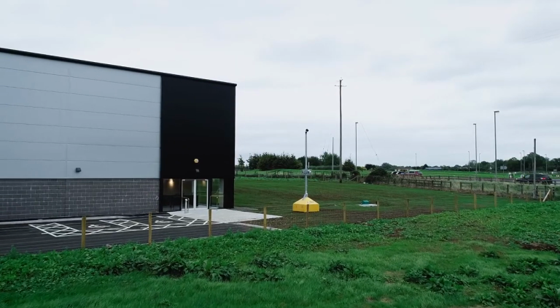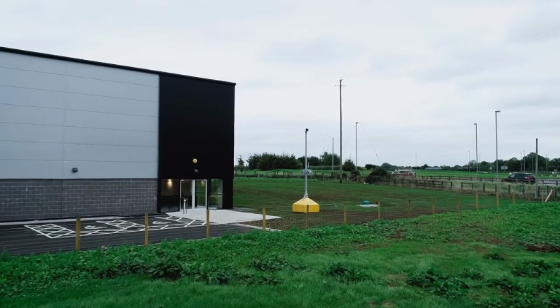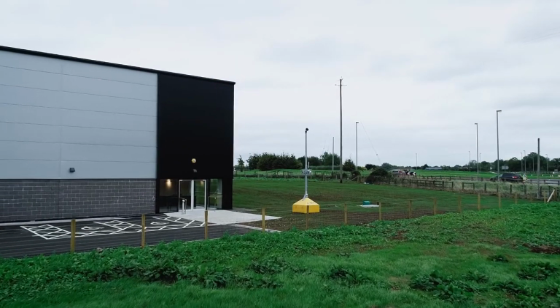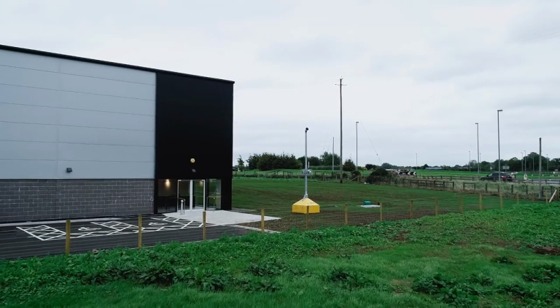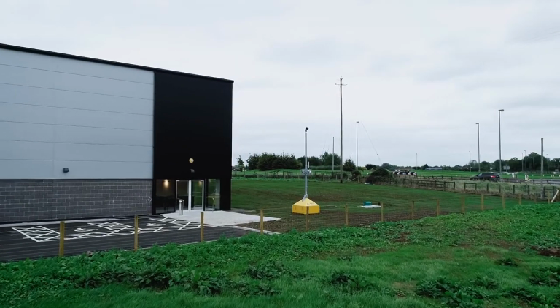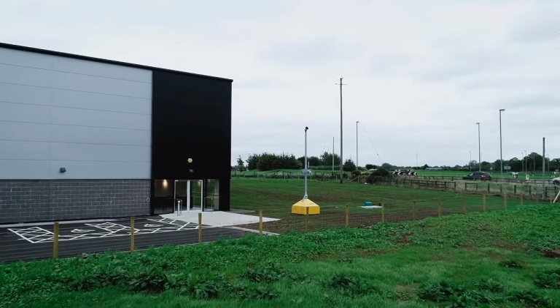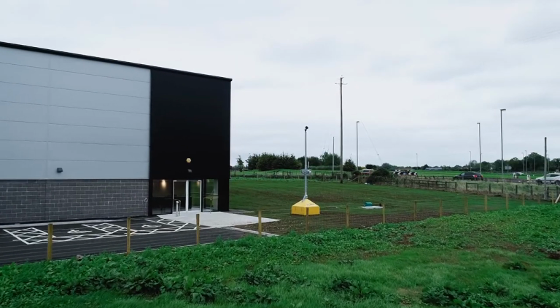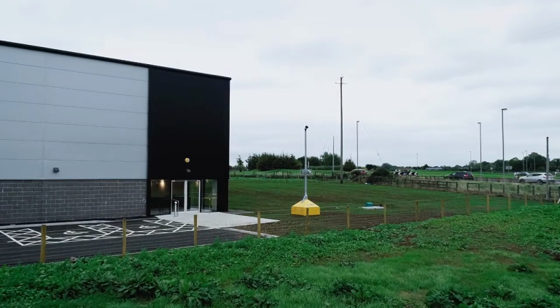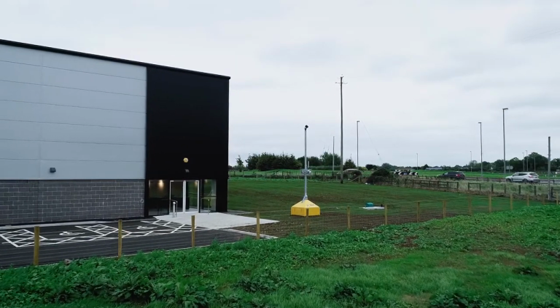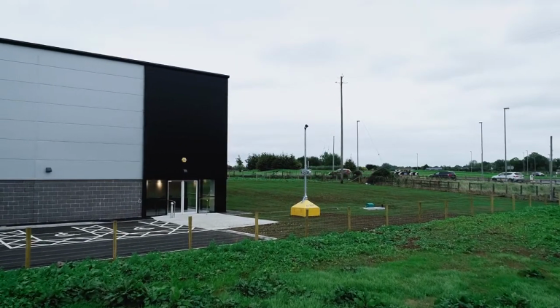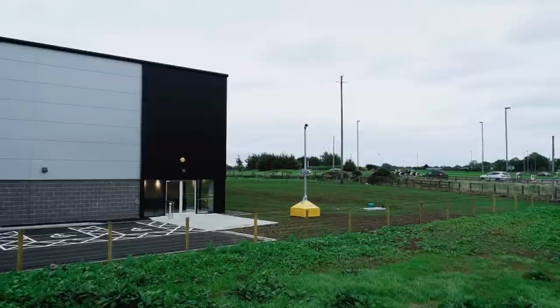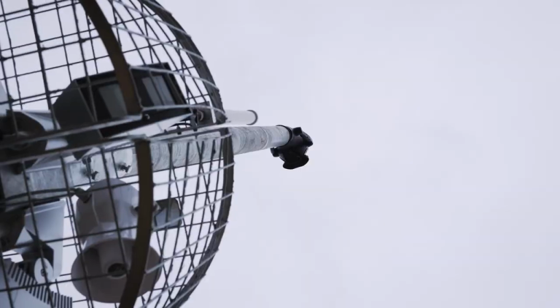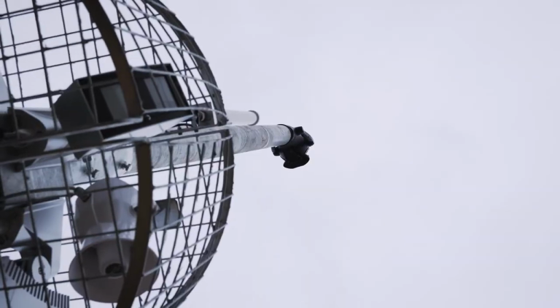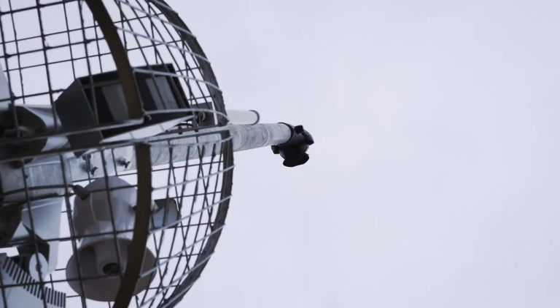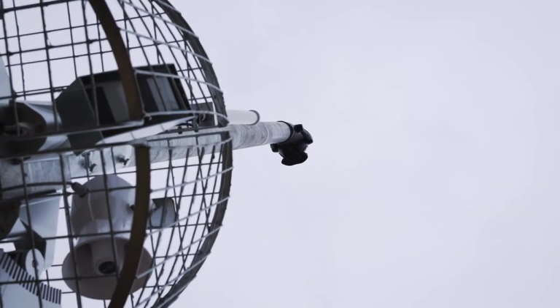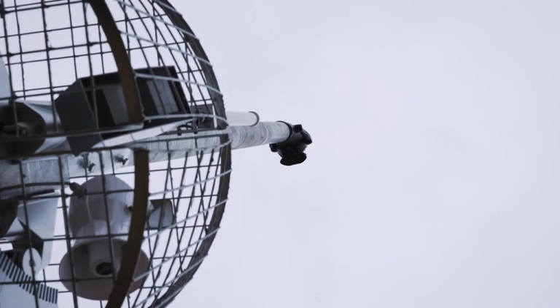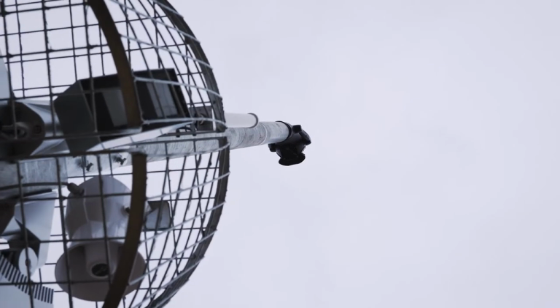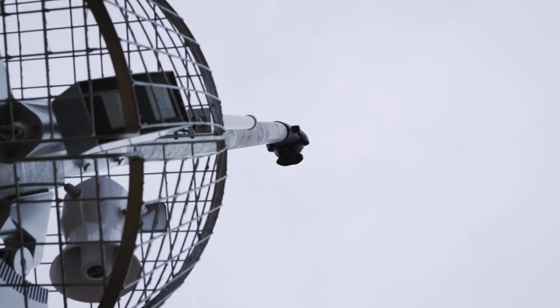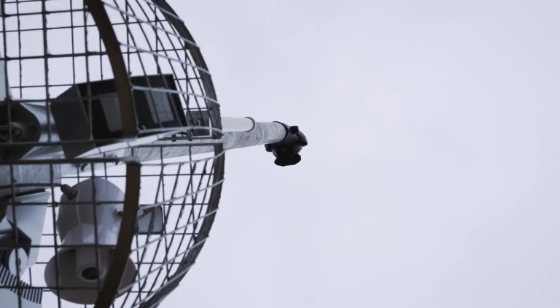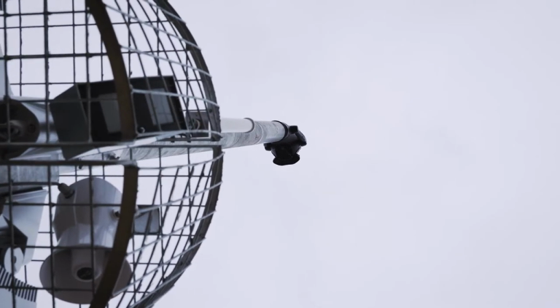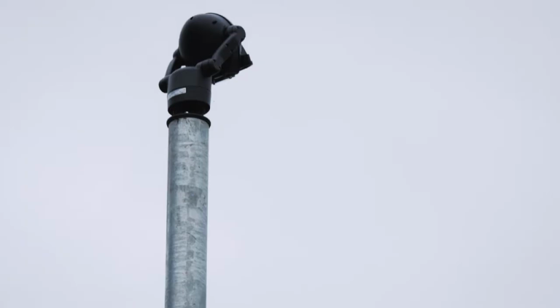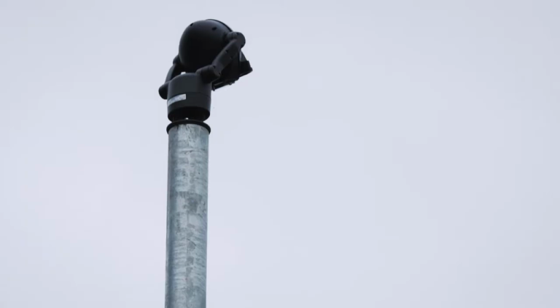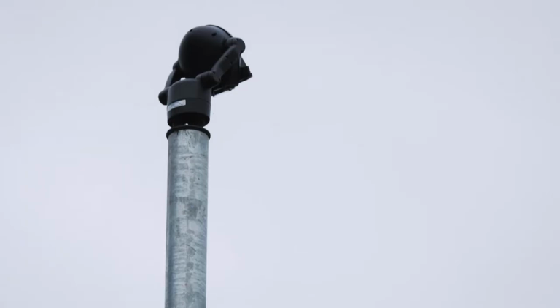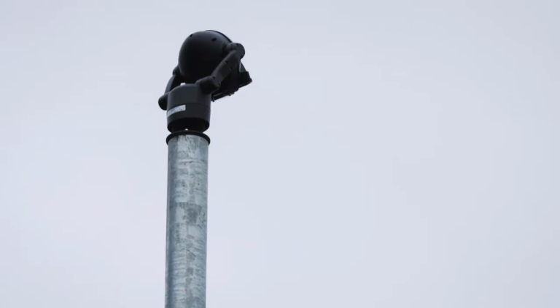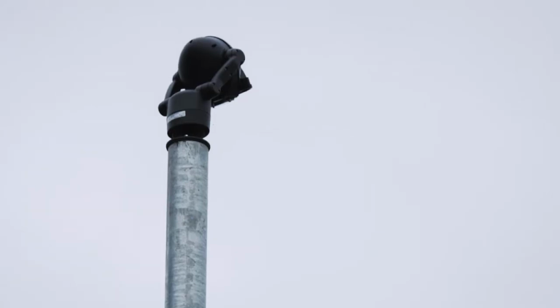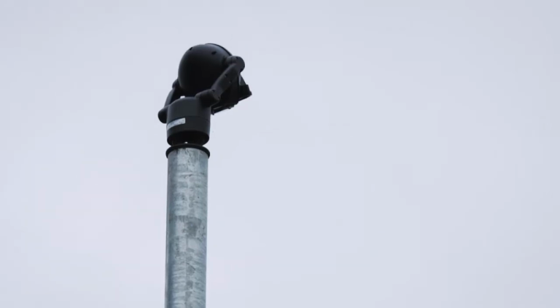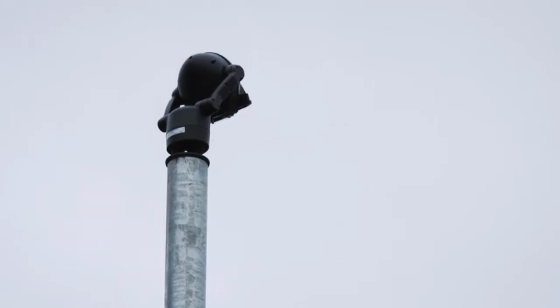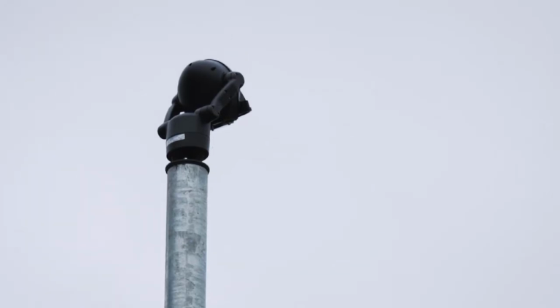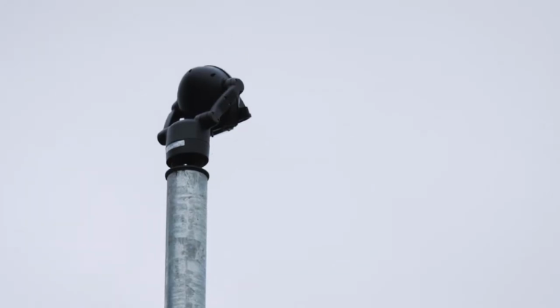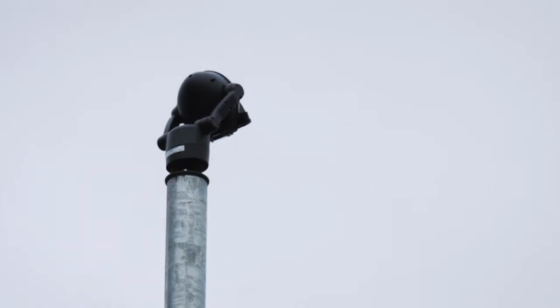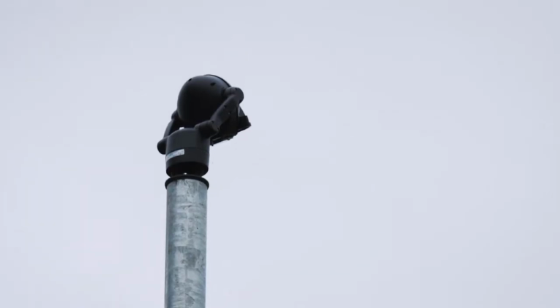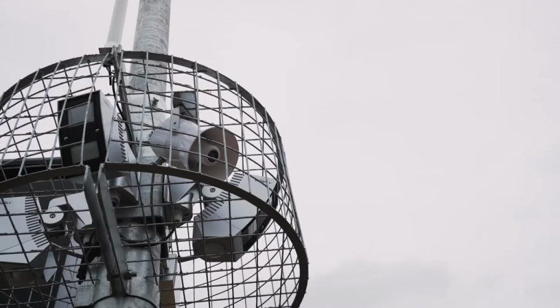The tower's features include PIR movement sensors, which enable a wide range of detection with extra protection at the tower base.